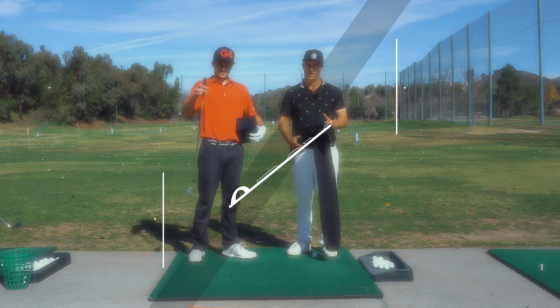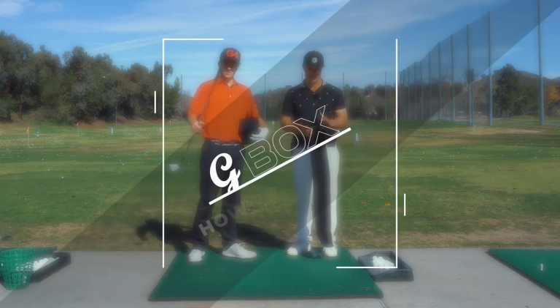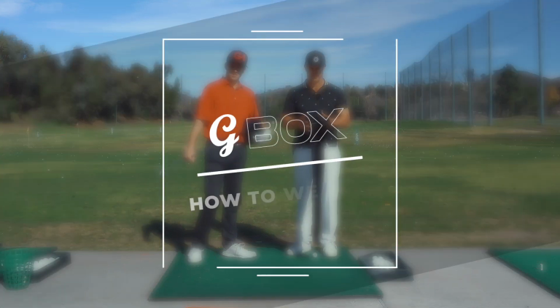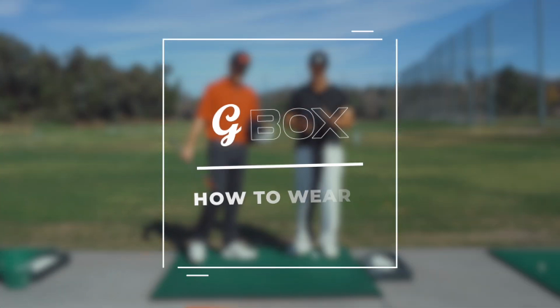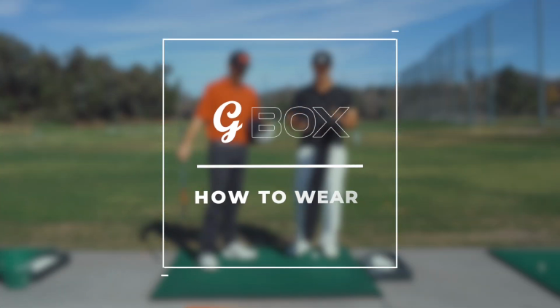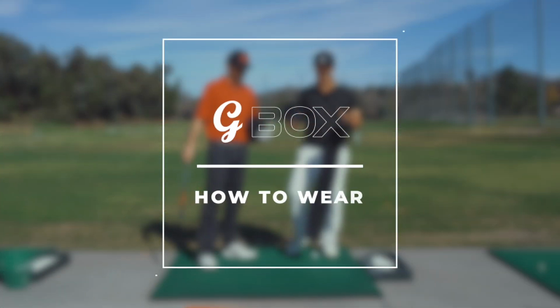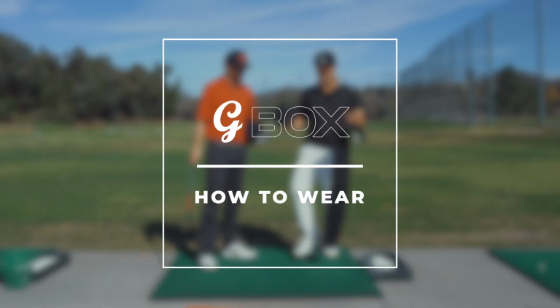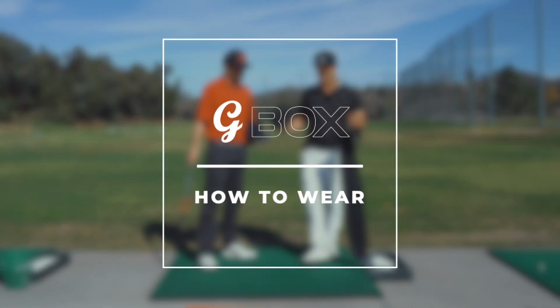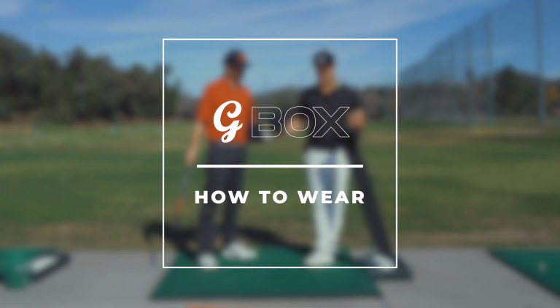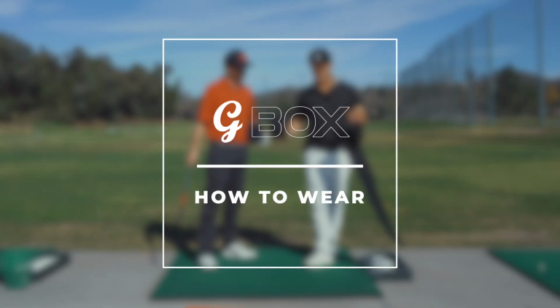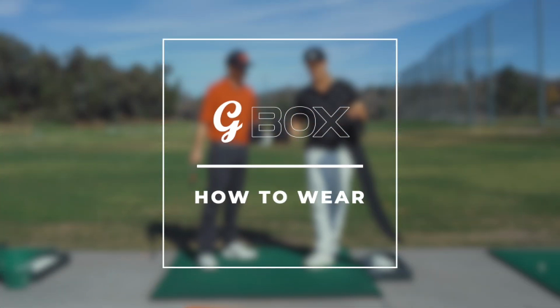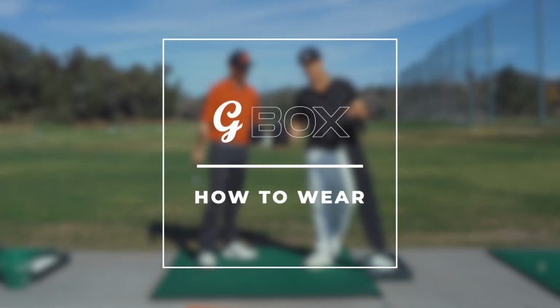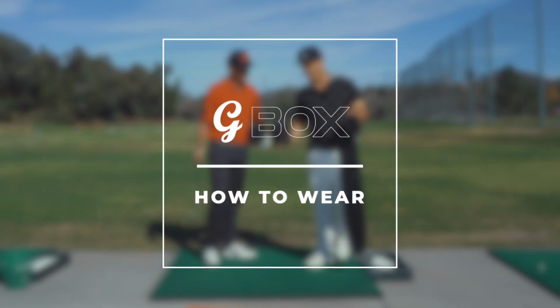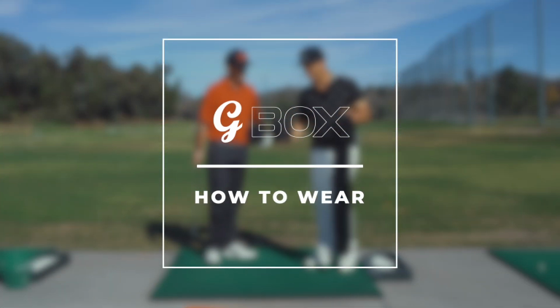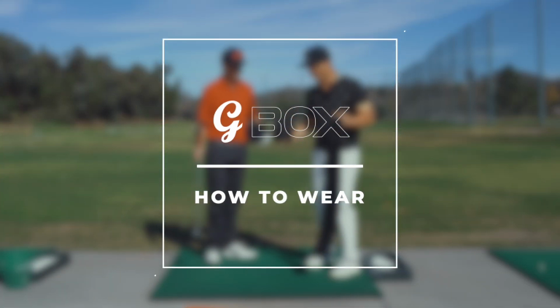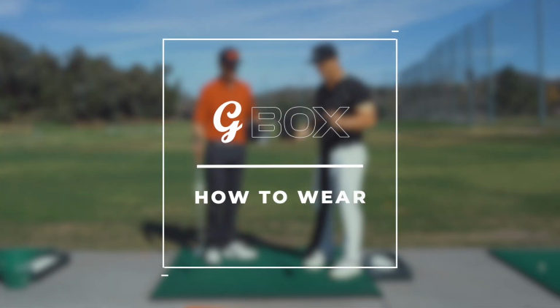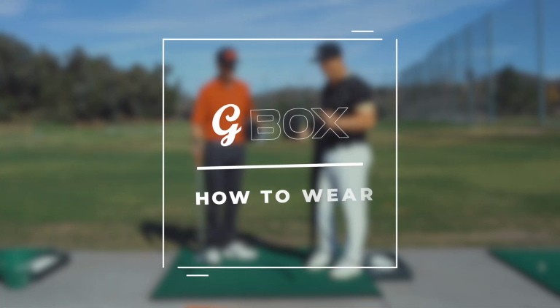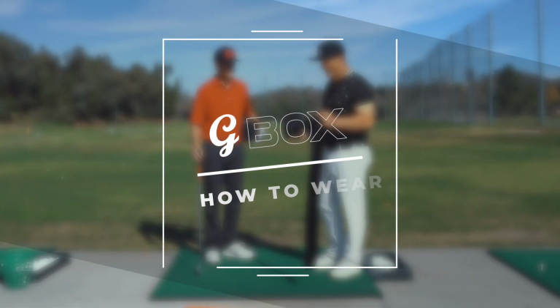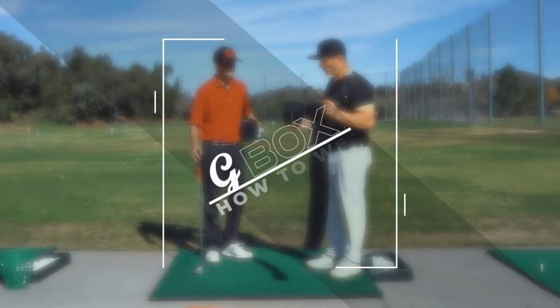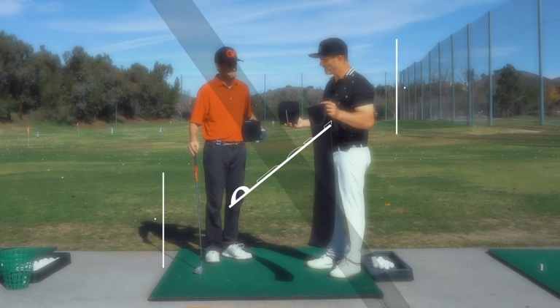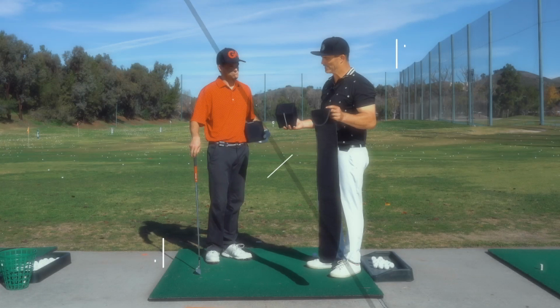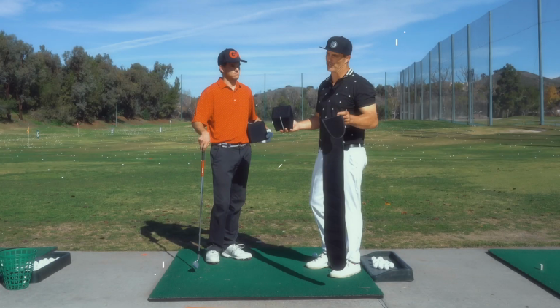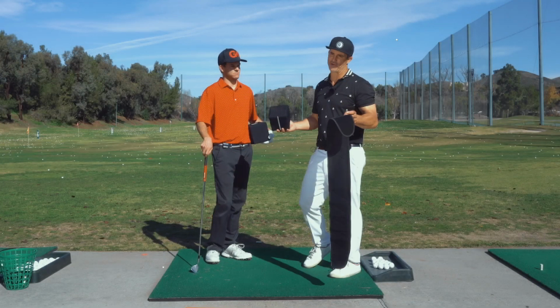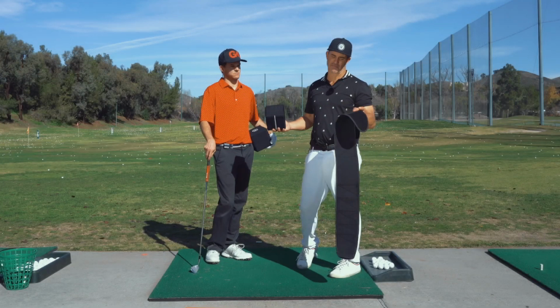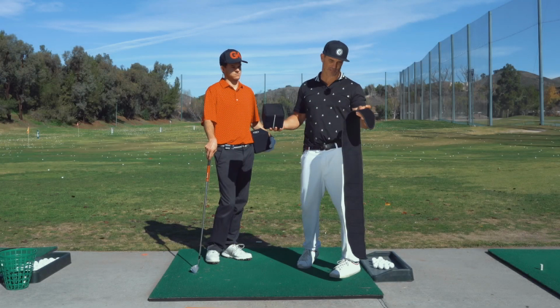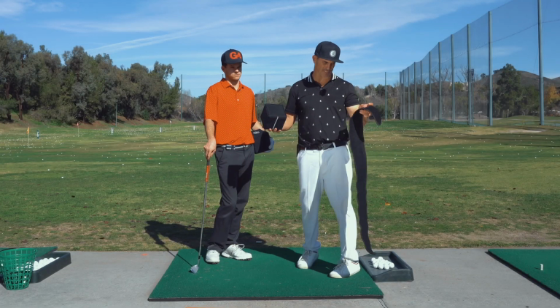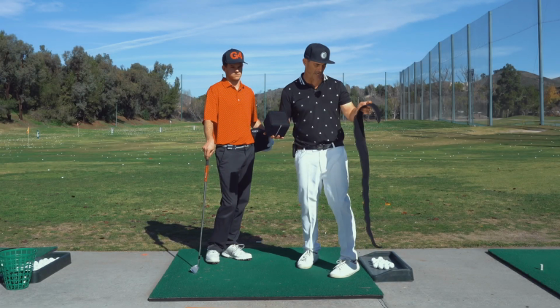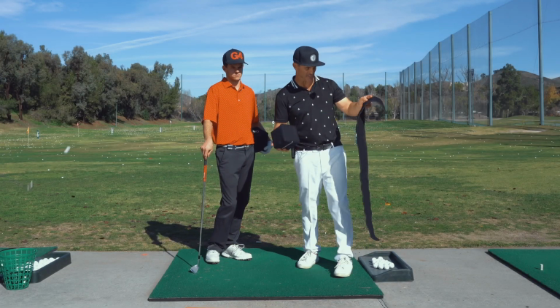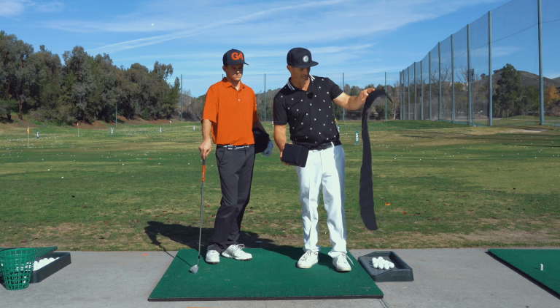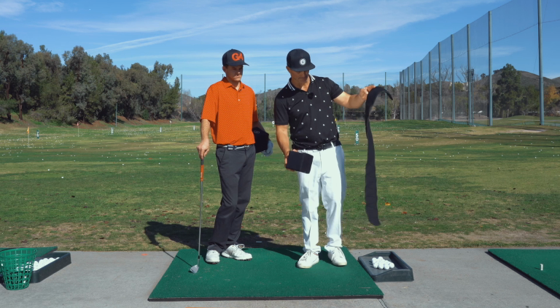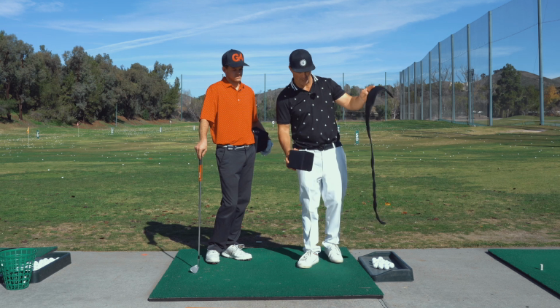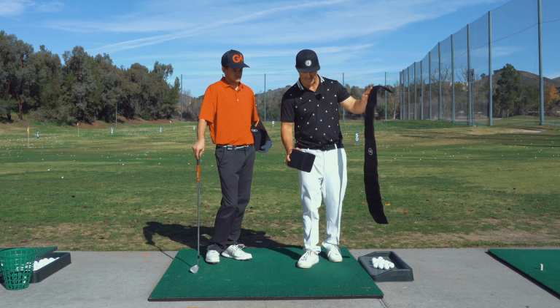Alright, so I'm sitting here with Jake Leadbetter, and we're going to show you how to put this box on.